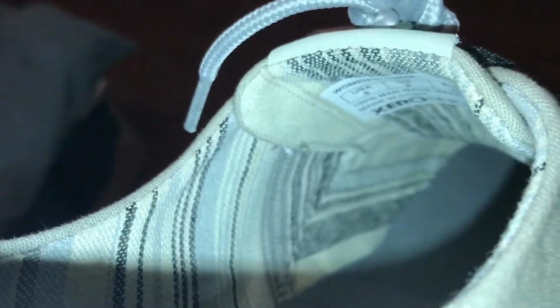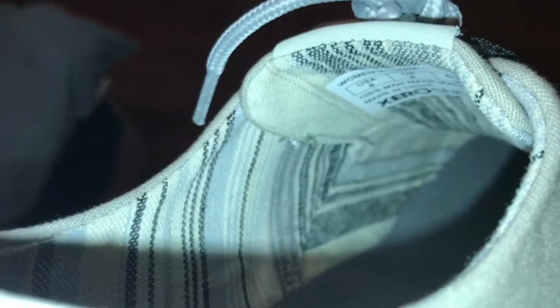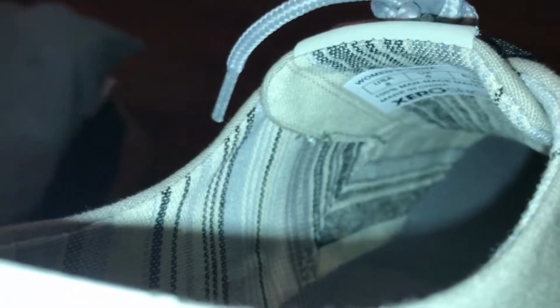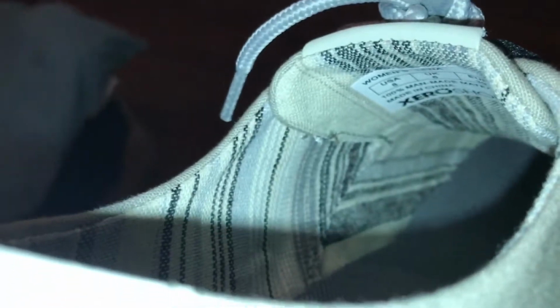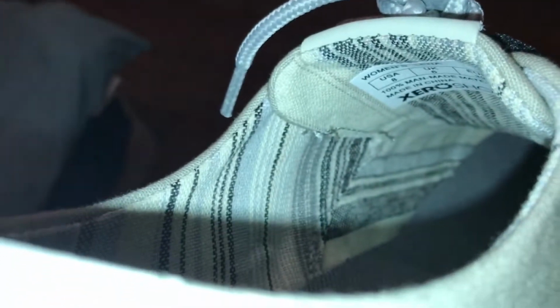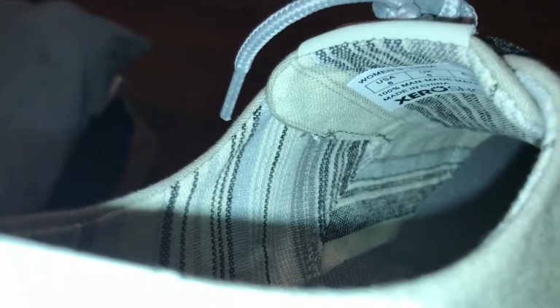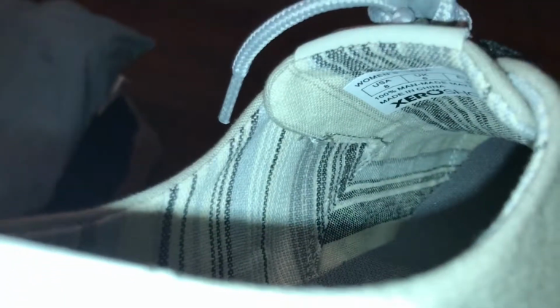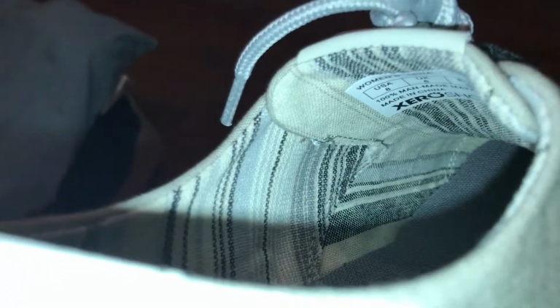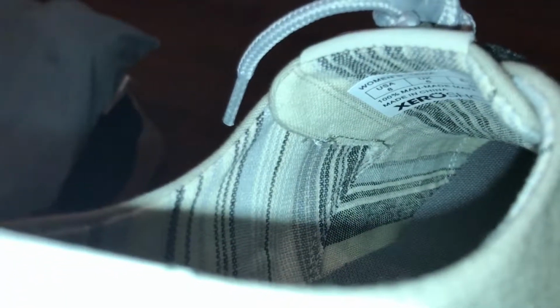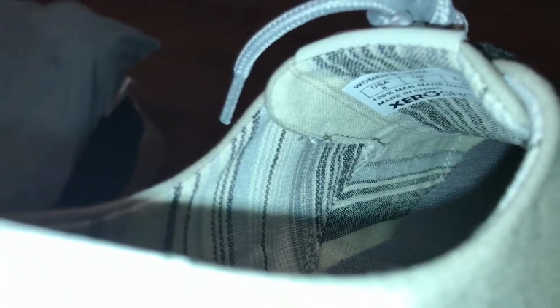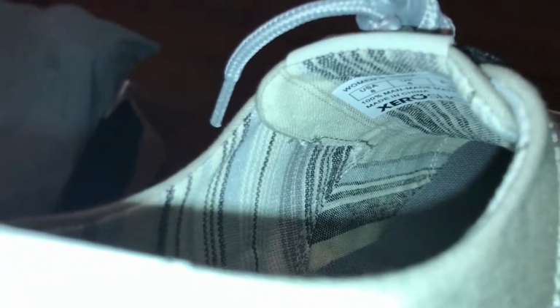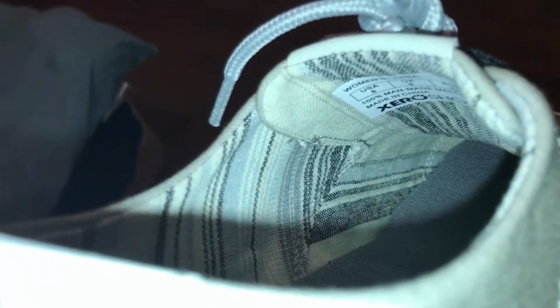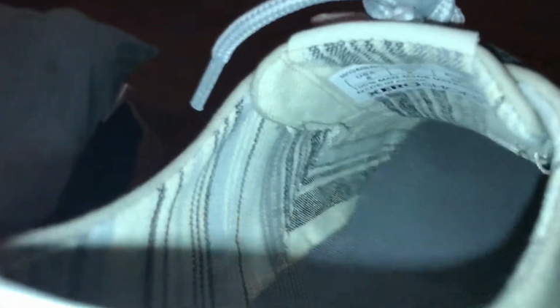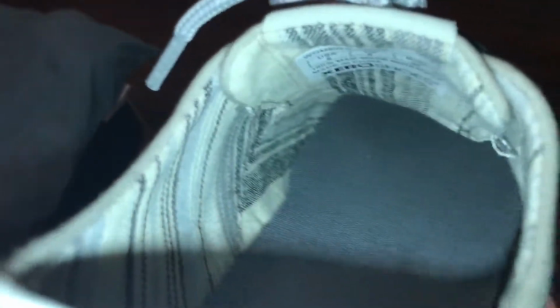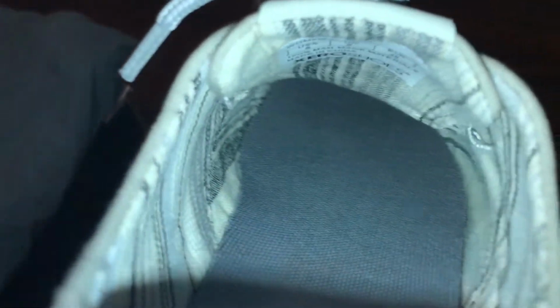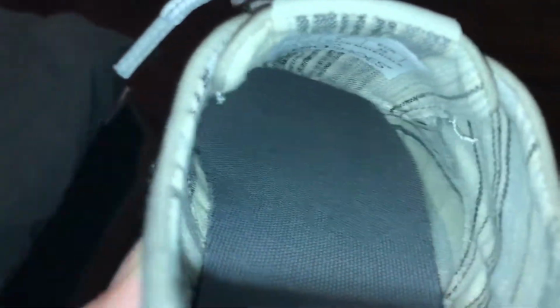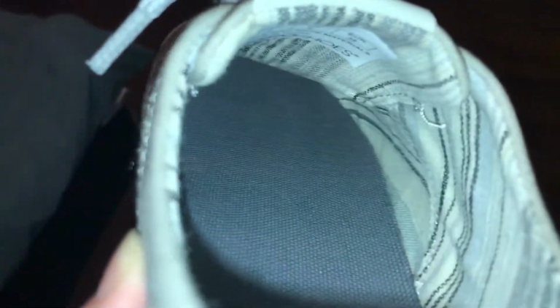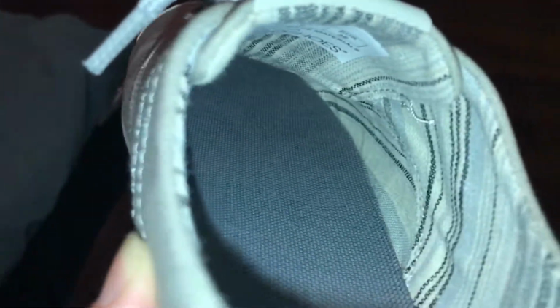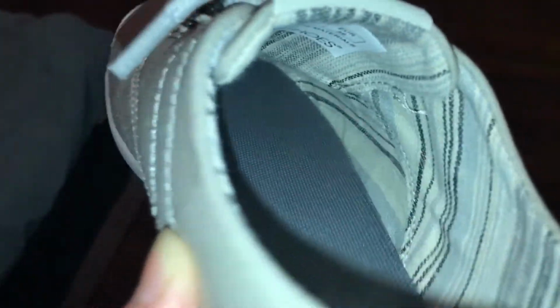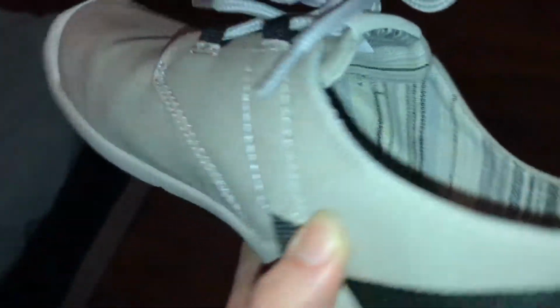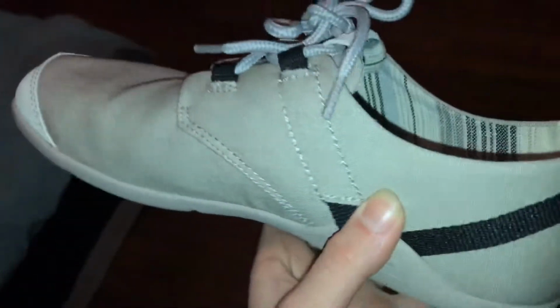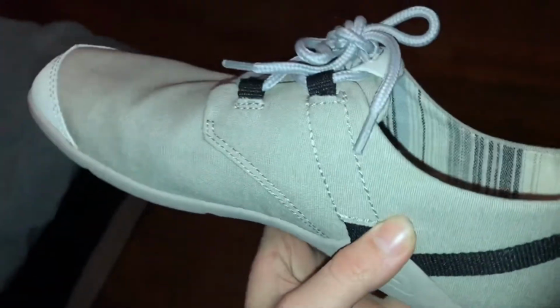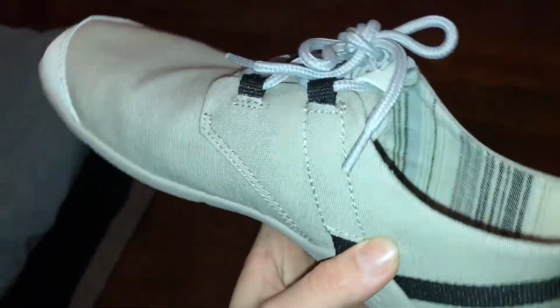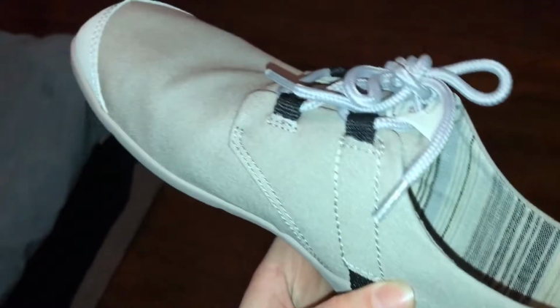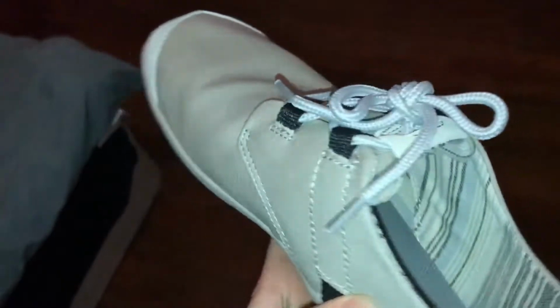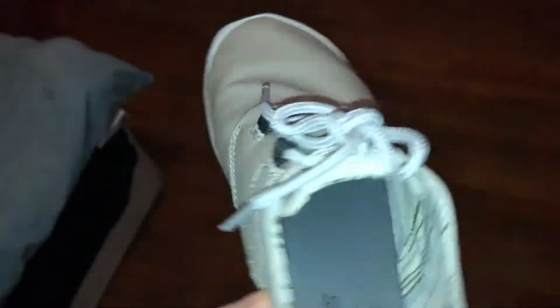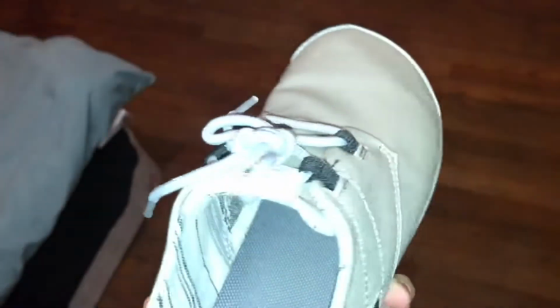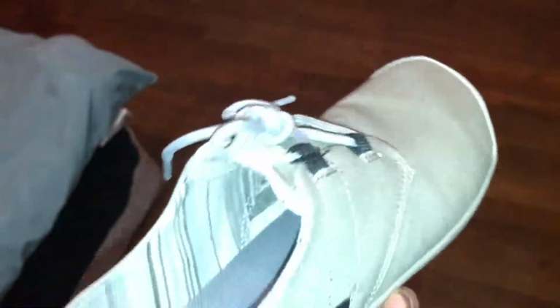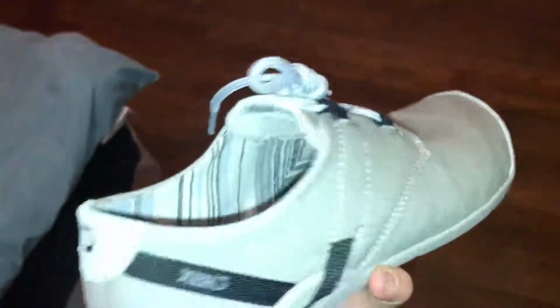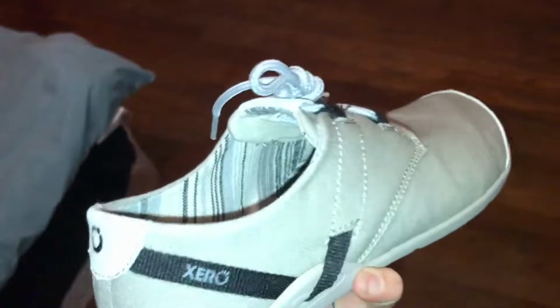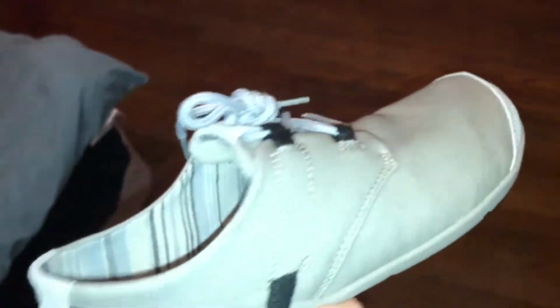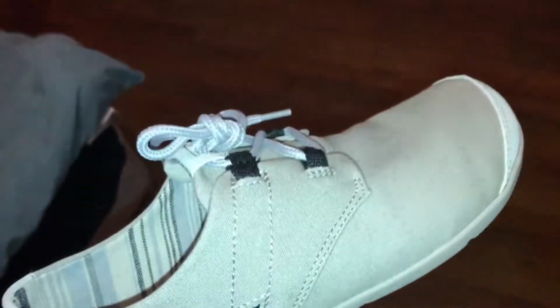I just love the style of the shoe — how it's made with canvas and the stripes on the inside. I think the details are really nice.